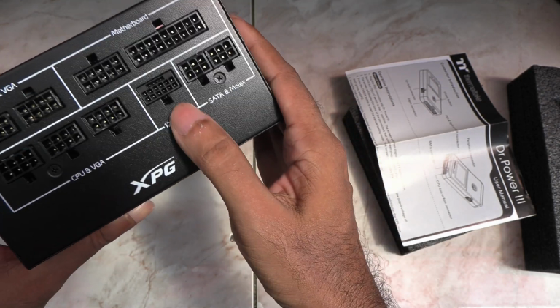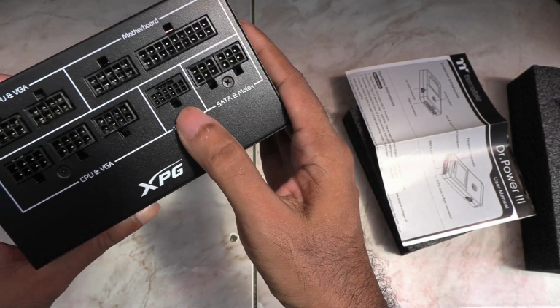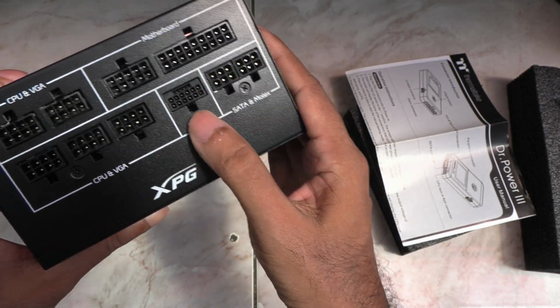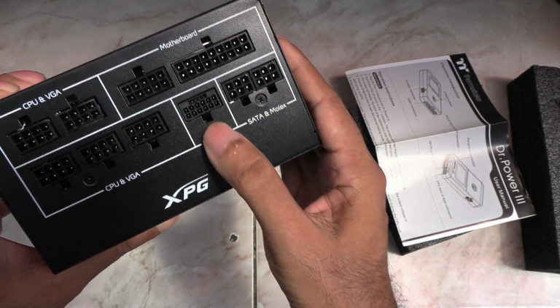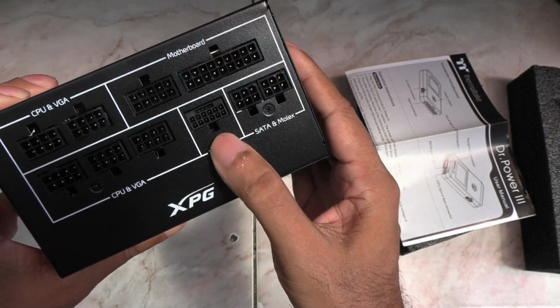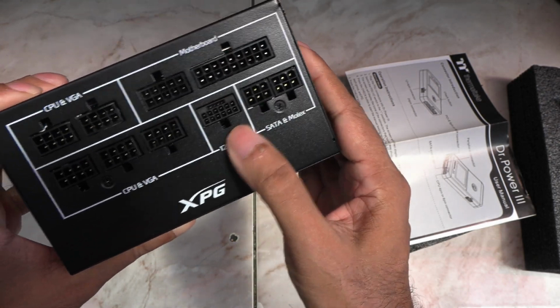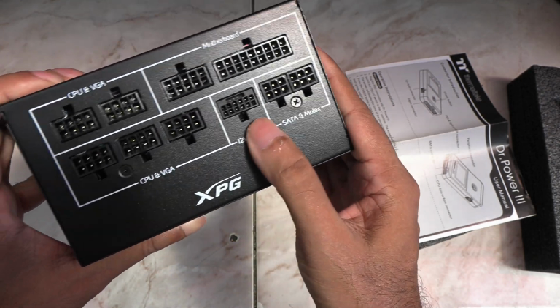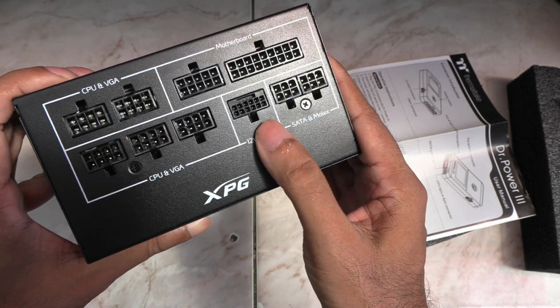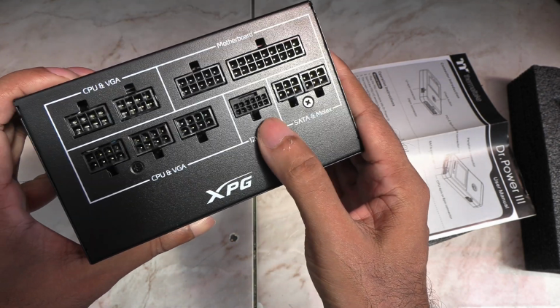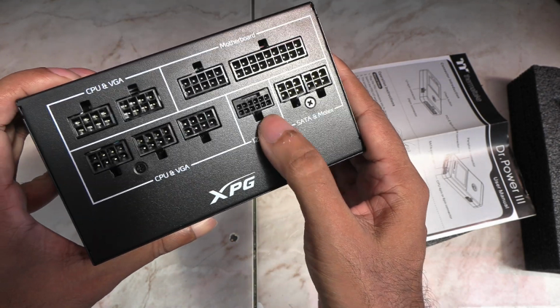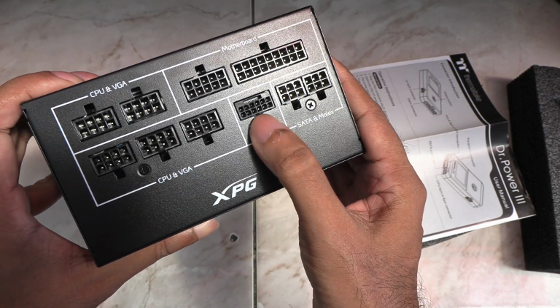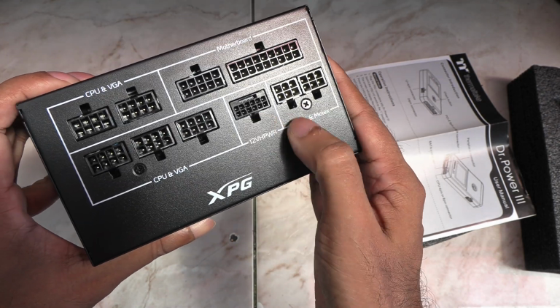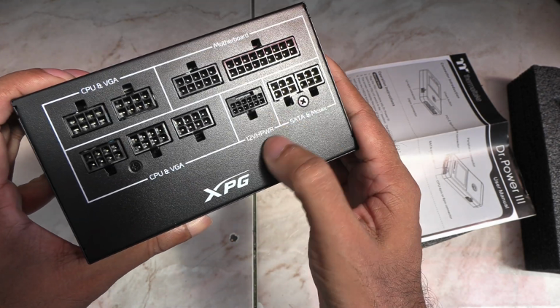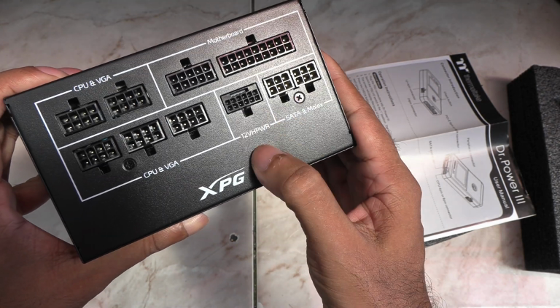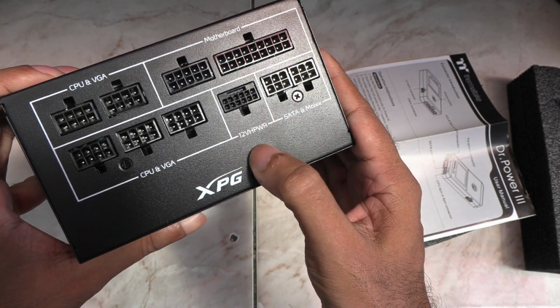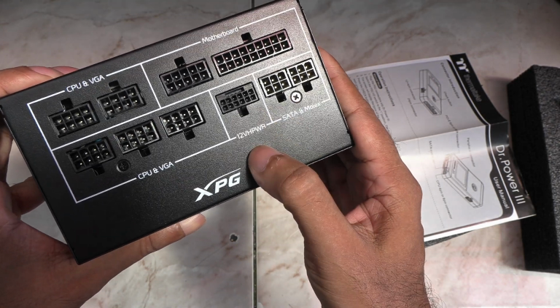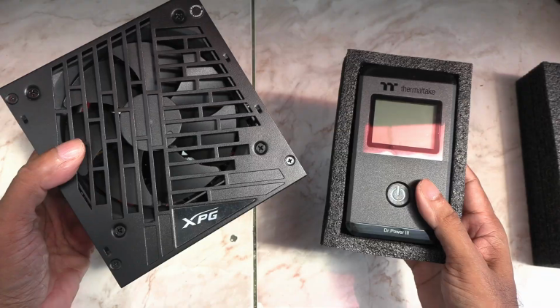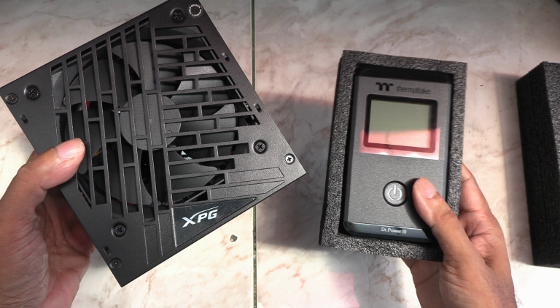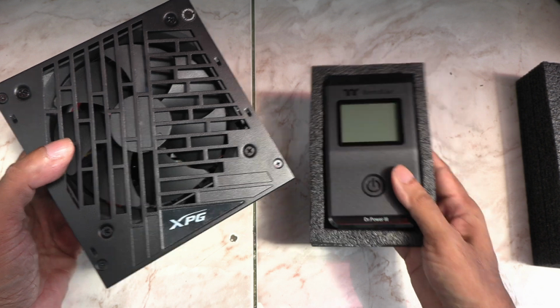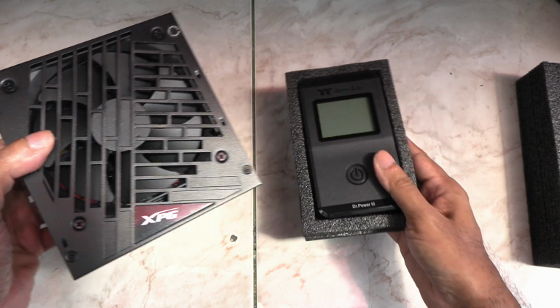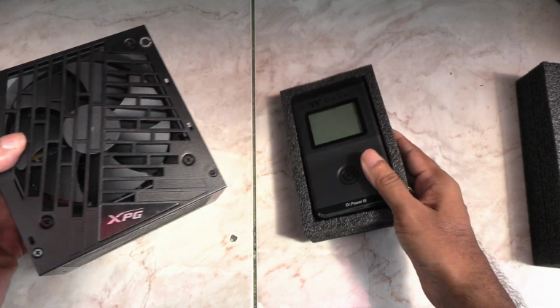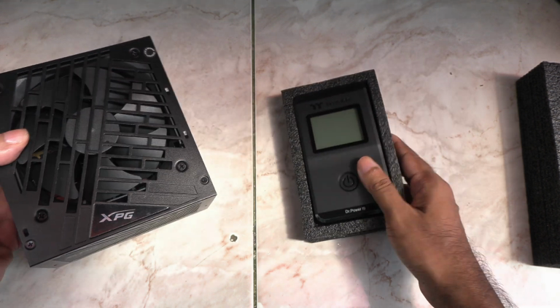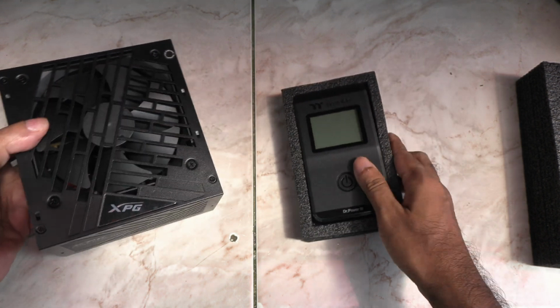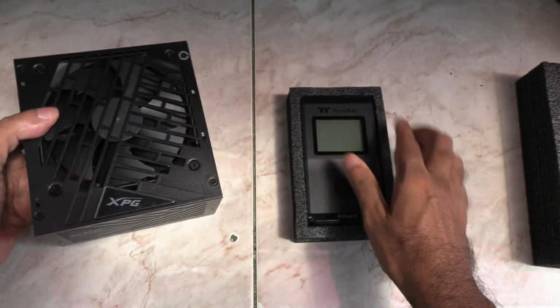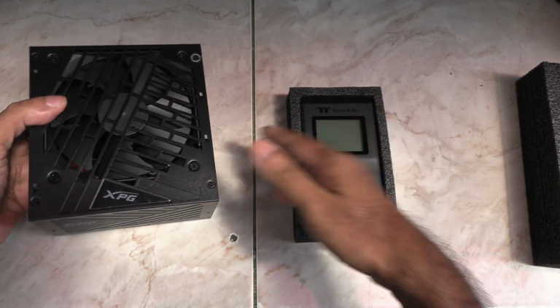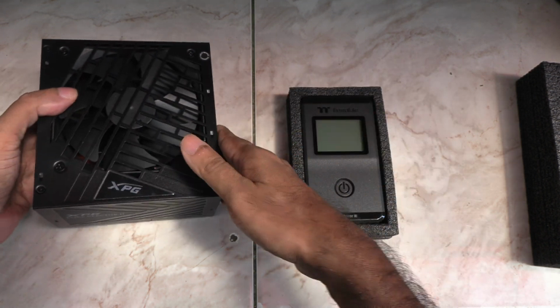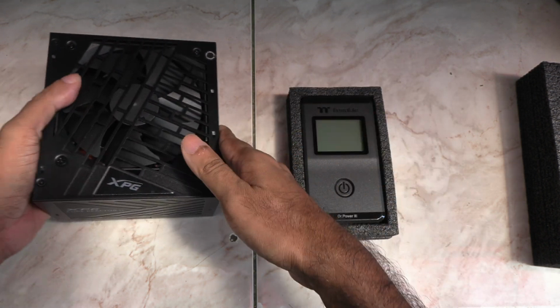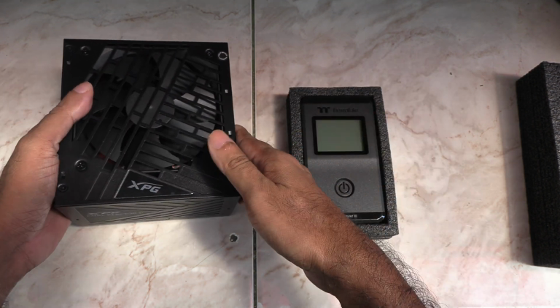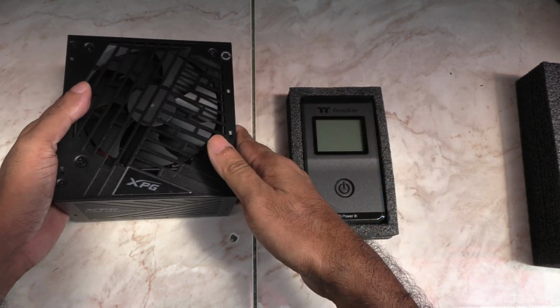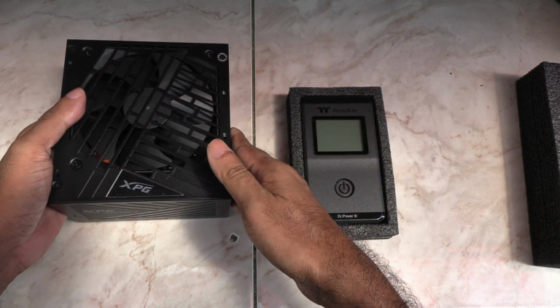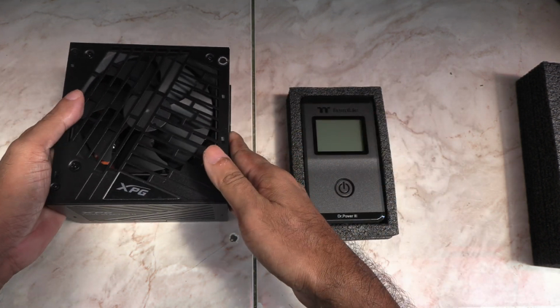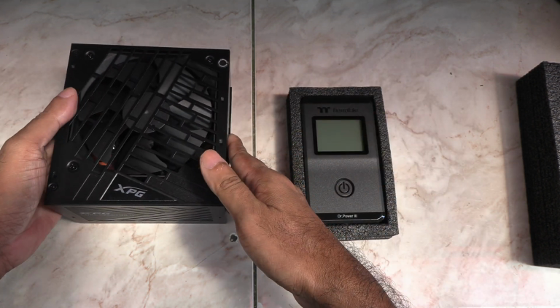I just happen to have an ATX 3 power supply here, so let's hook this up and see how it goes.